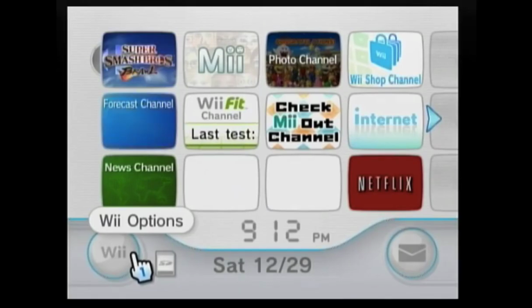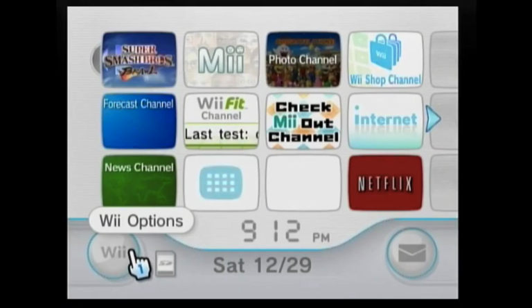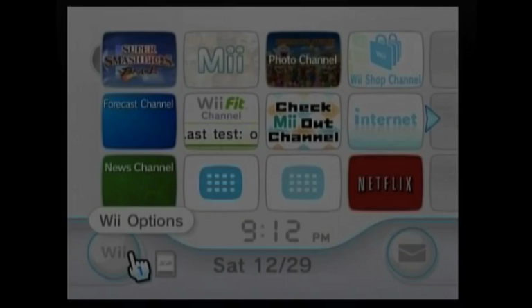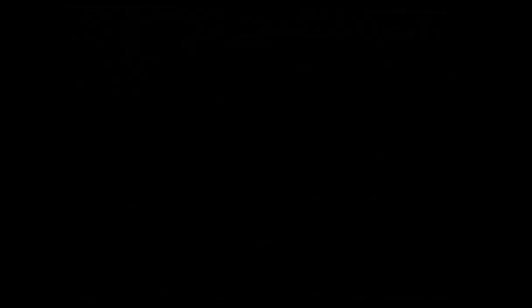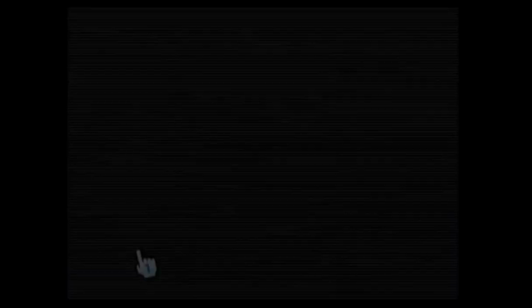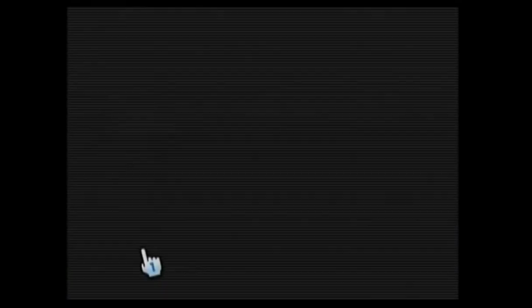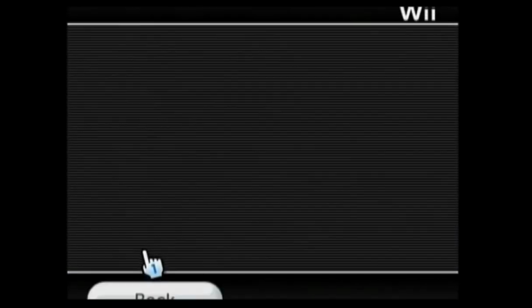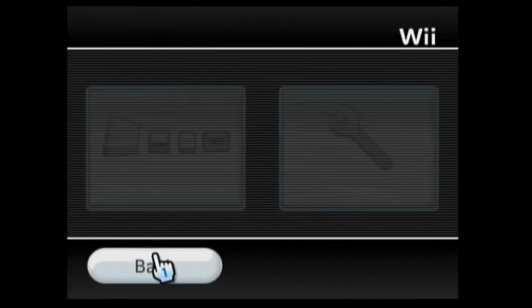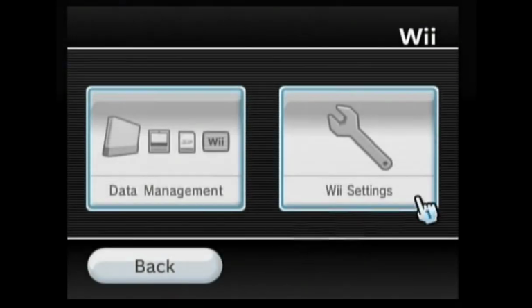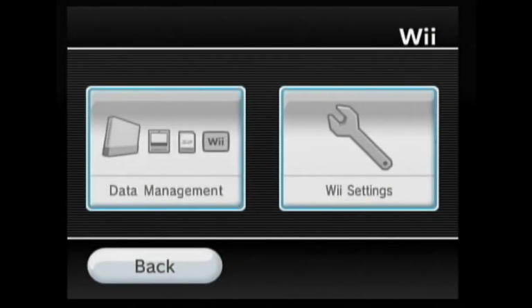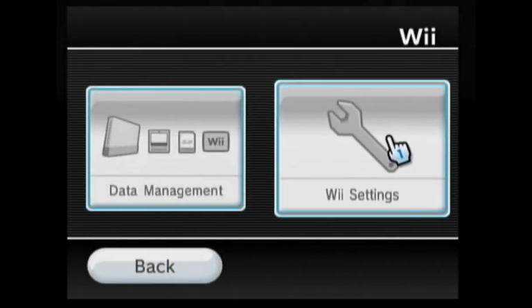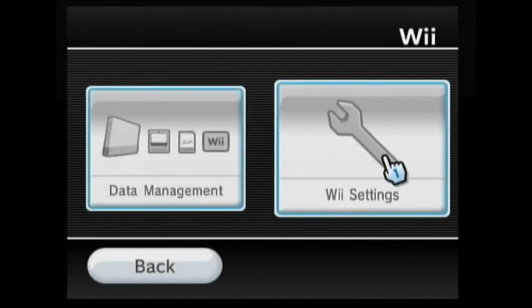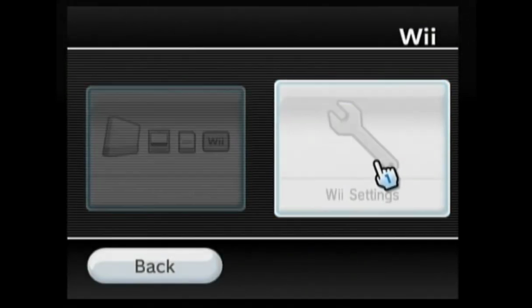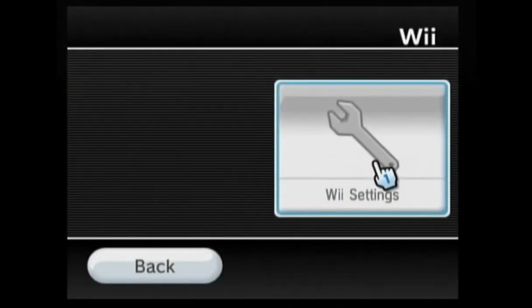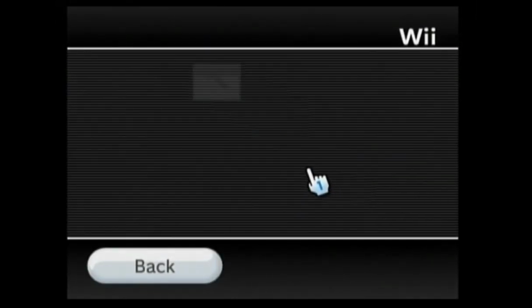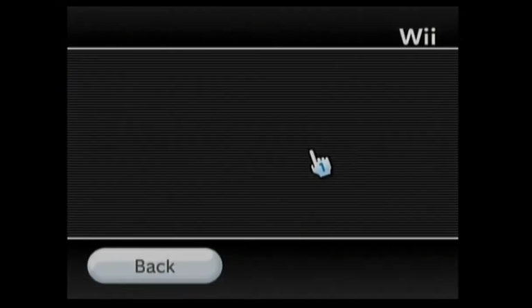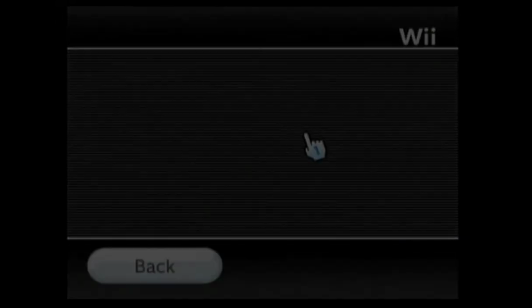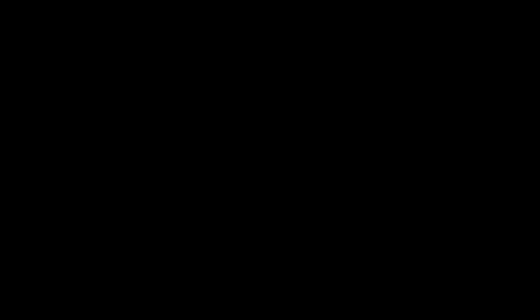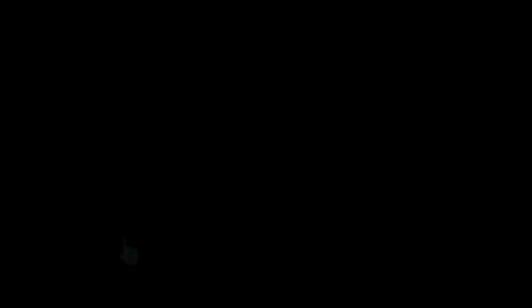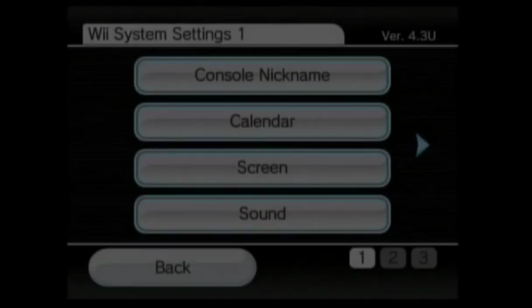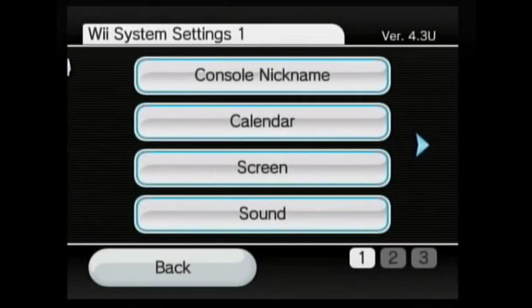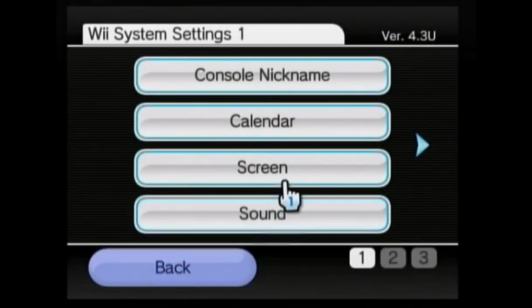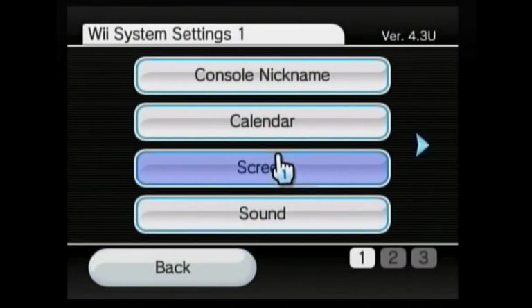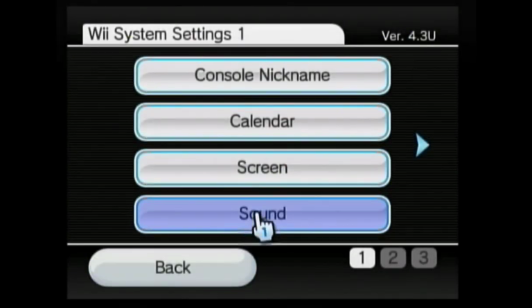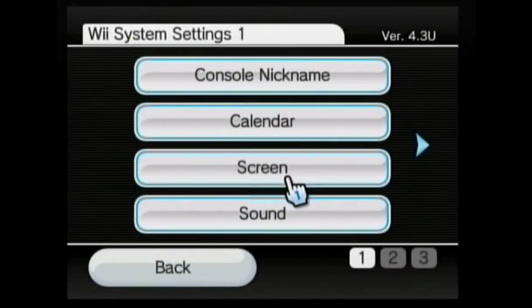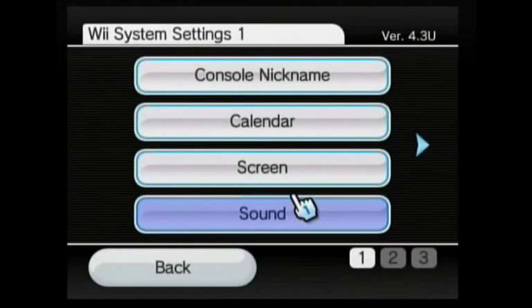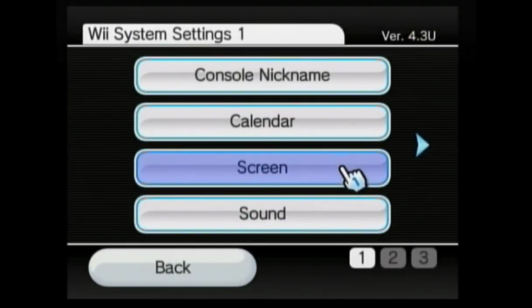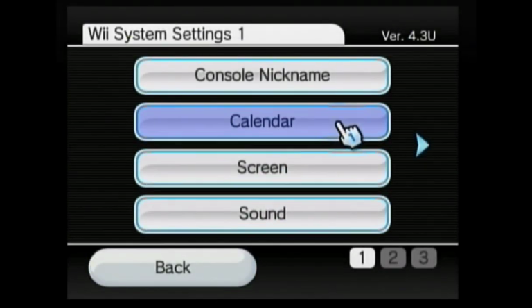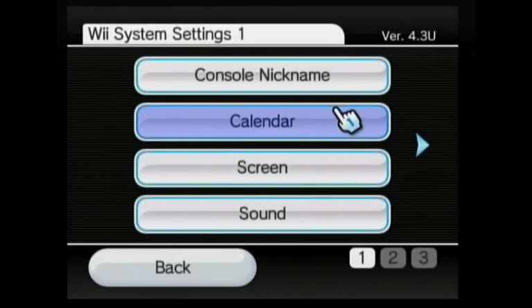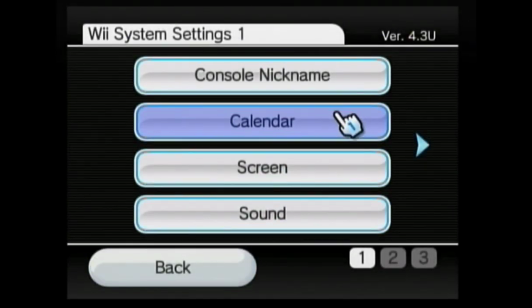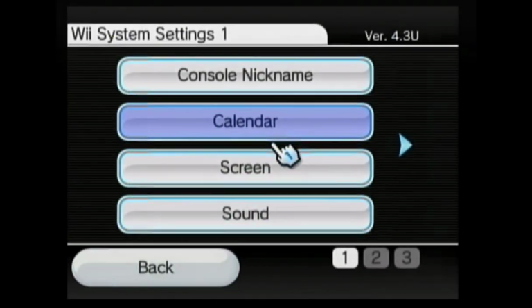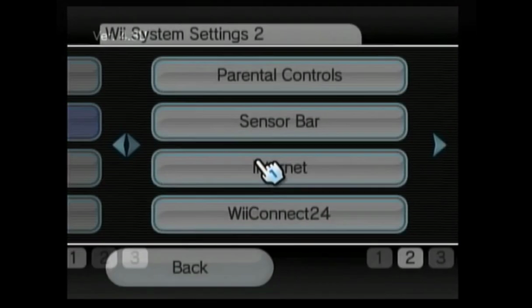In order to install homebrew, go into your Wii options, Wii settings, and then scroll over to the internet tab.